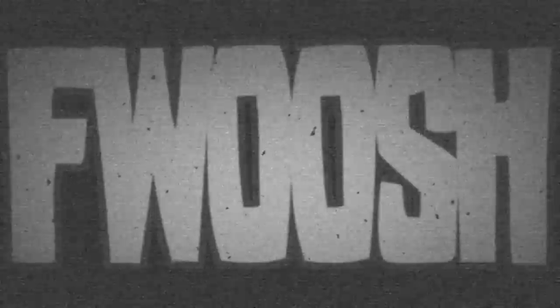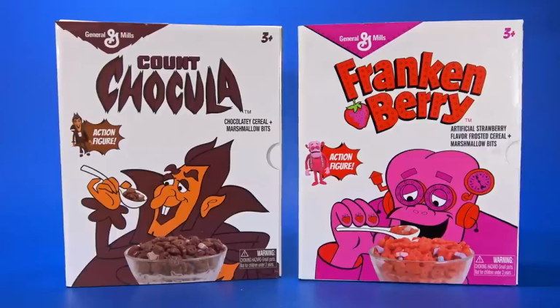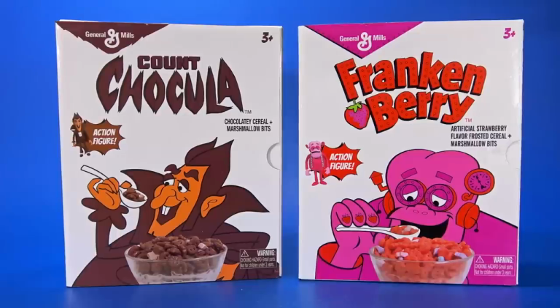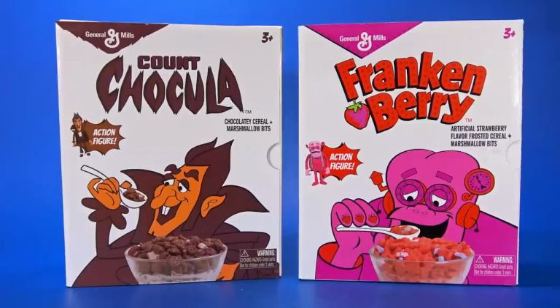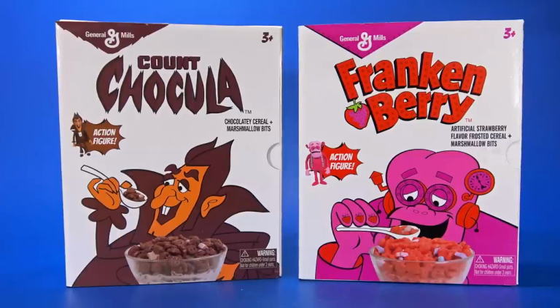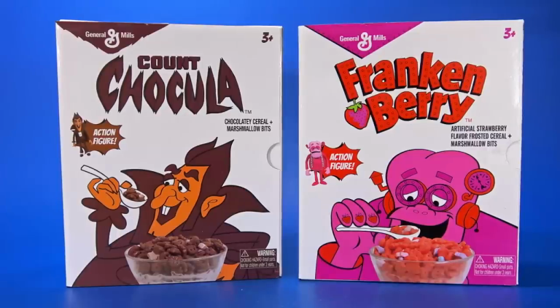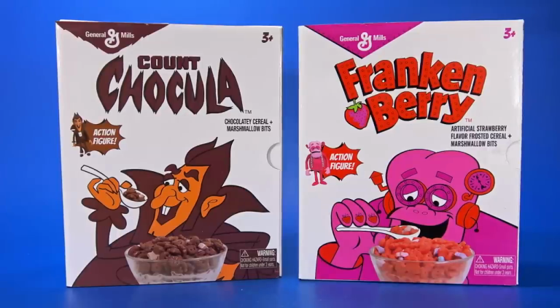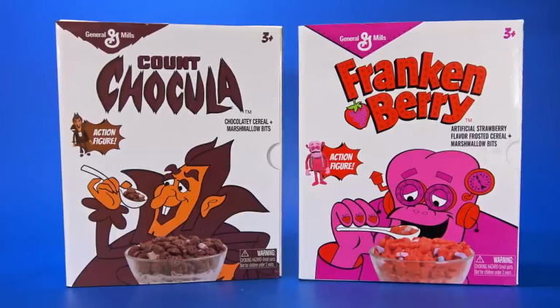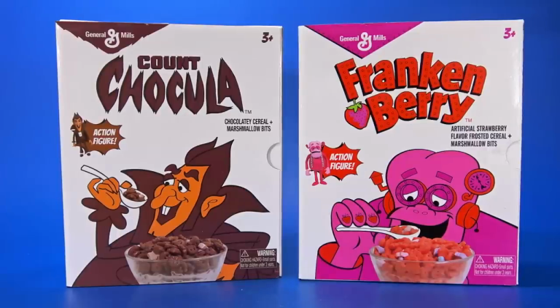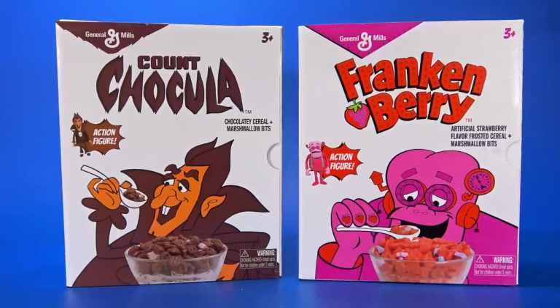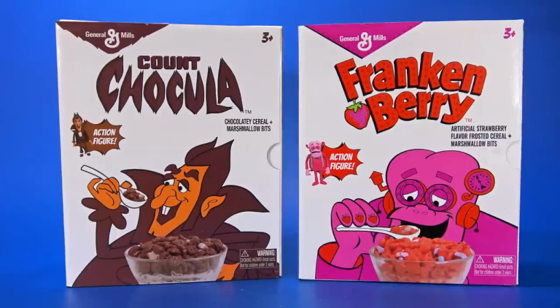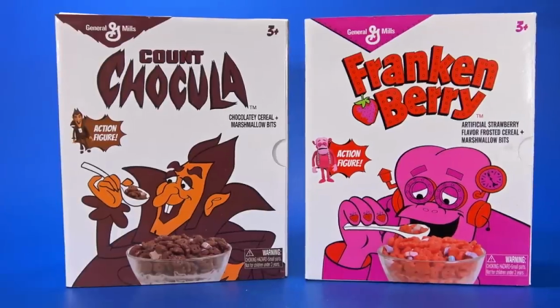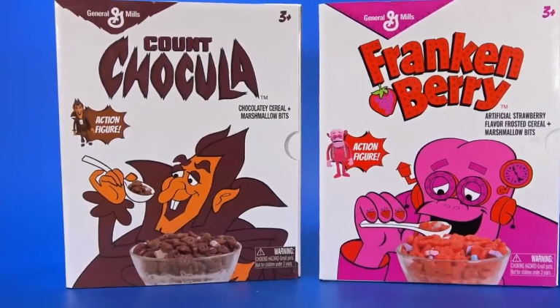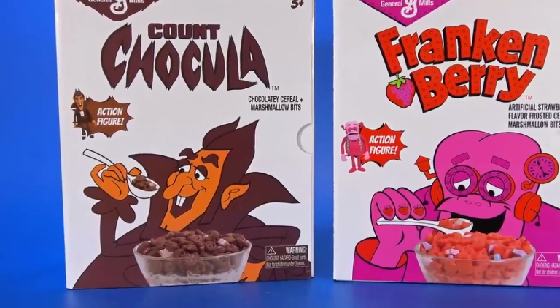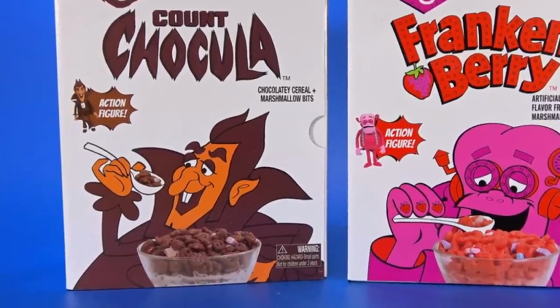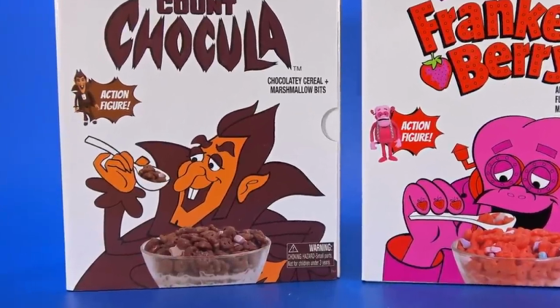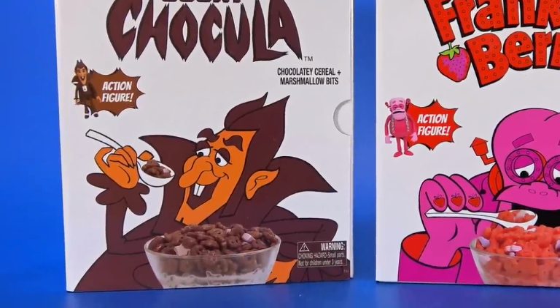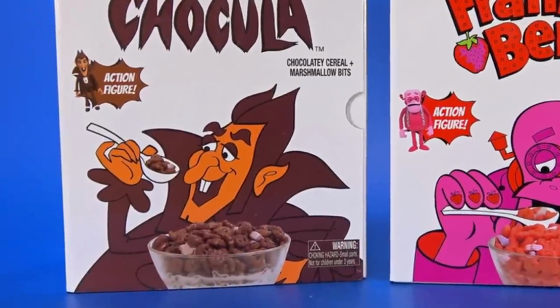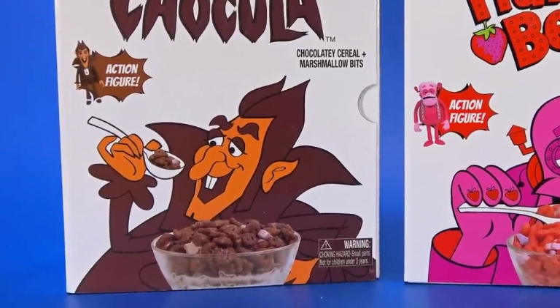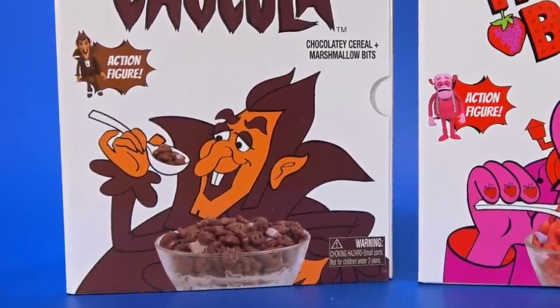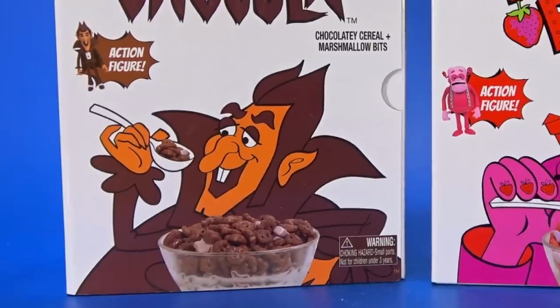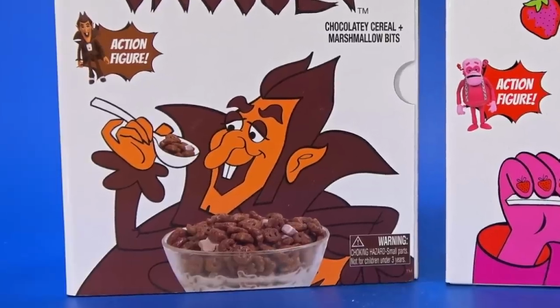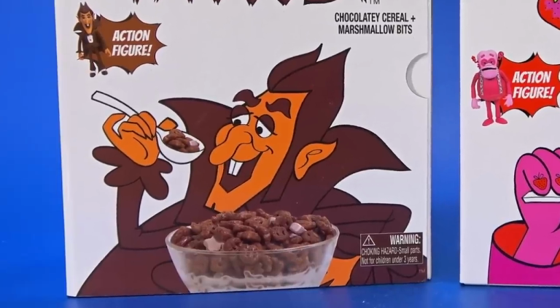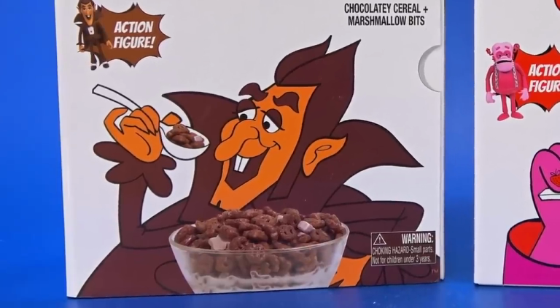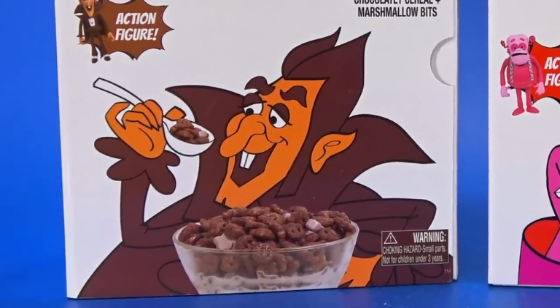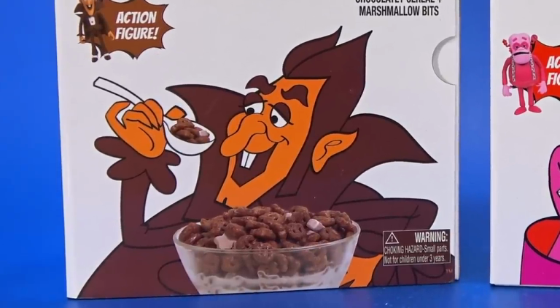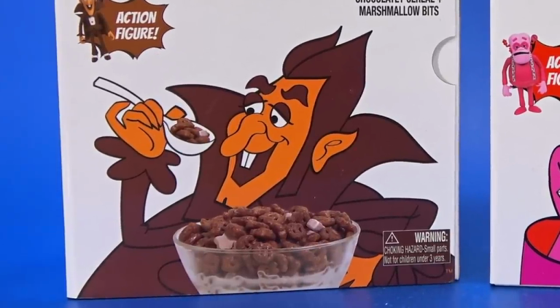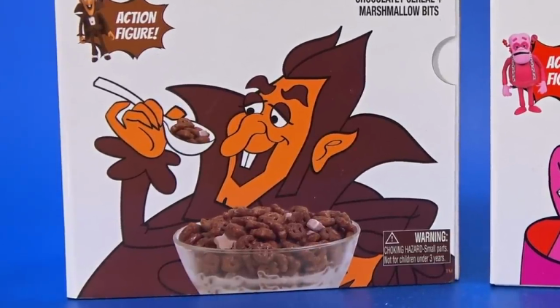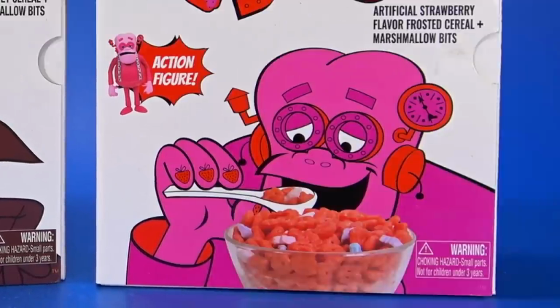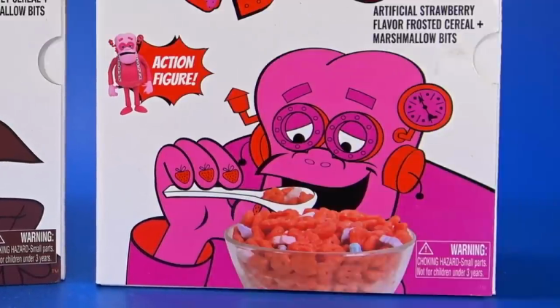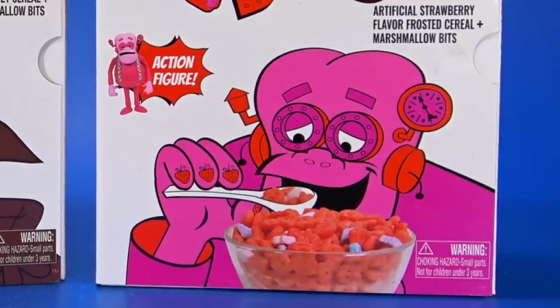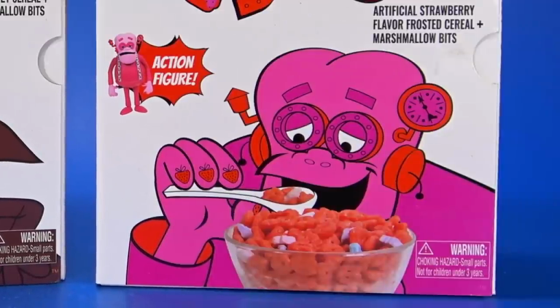Okay people, welcome back to another Fwoosh overview. Today we're going to take a look at the Jaded Toys General Mills Monster Cereals Count Chocula and Frankenberry.